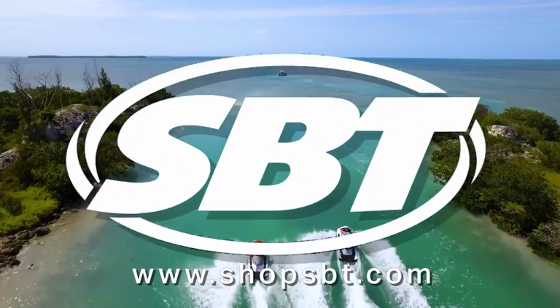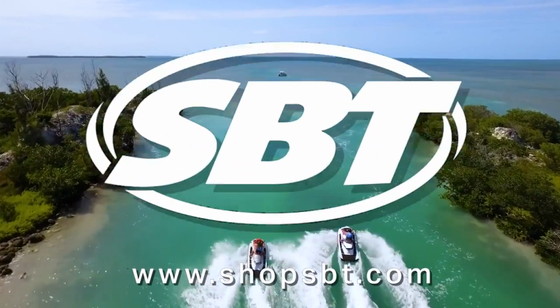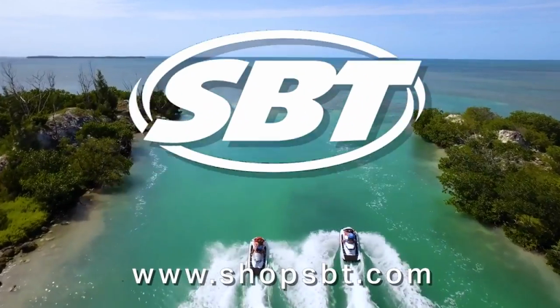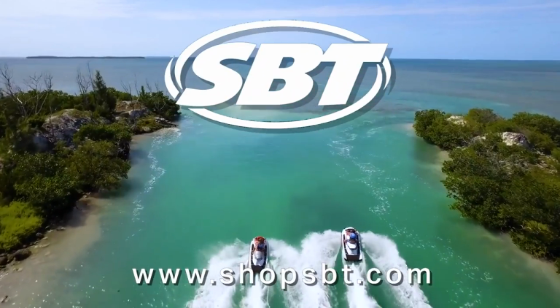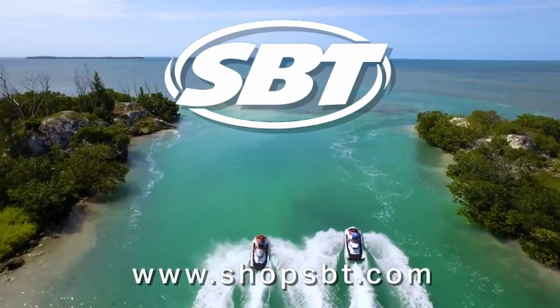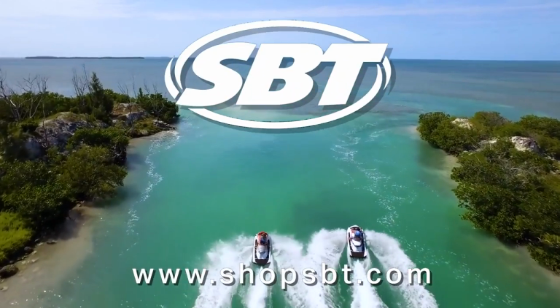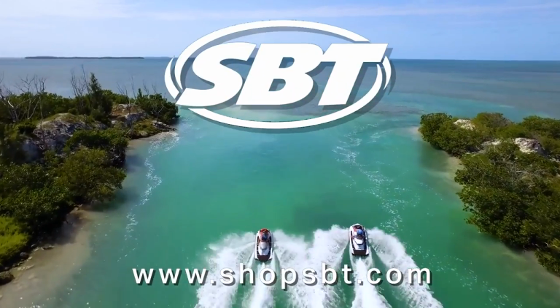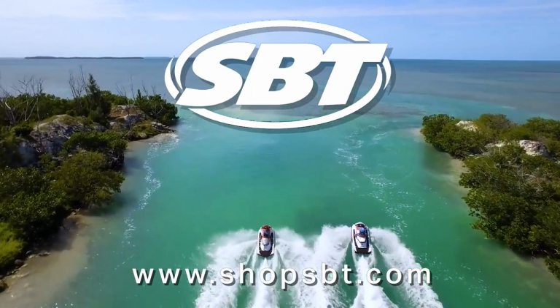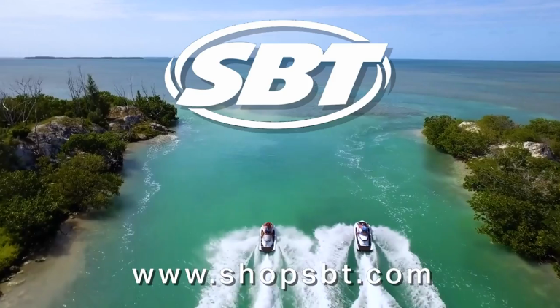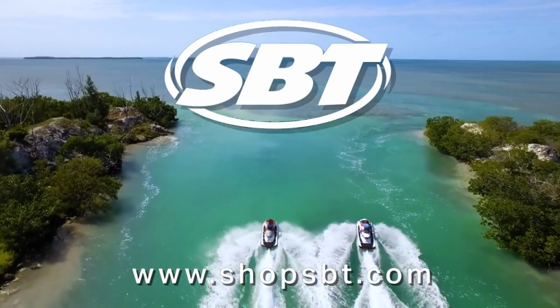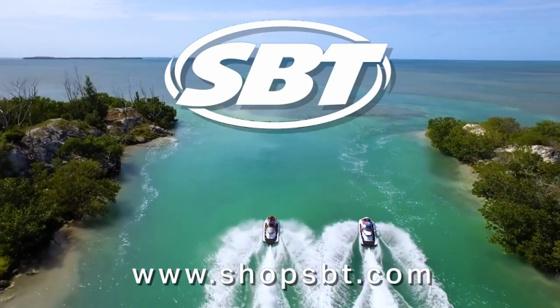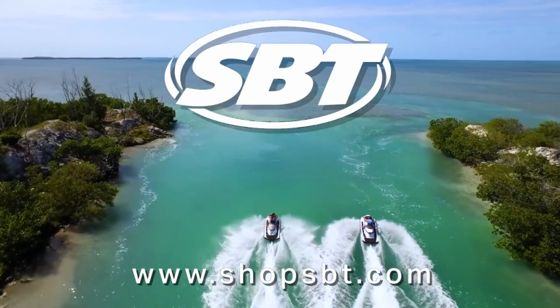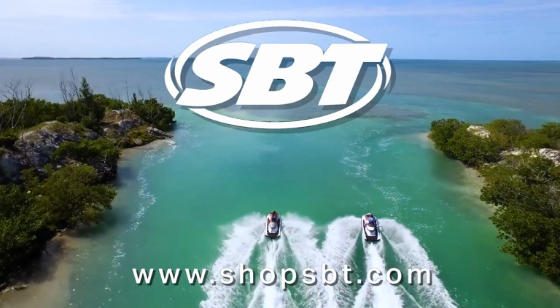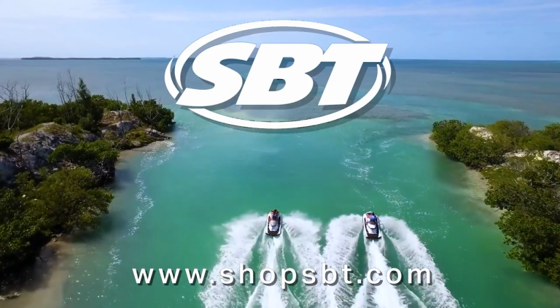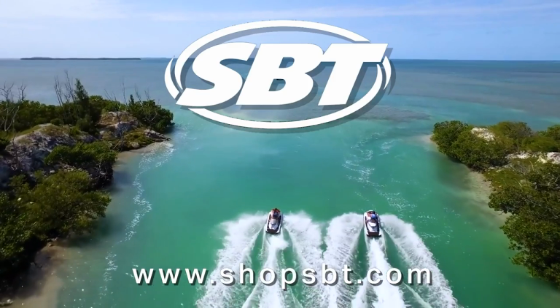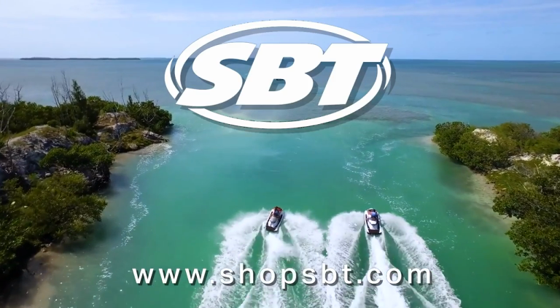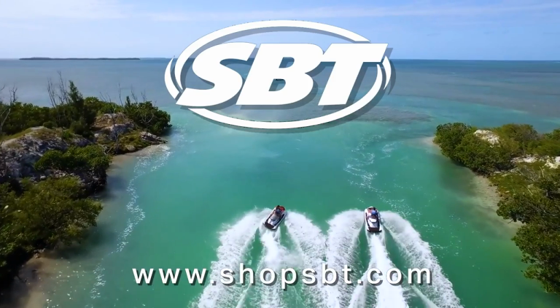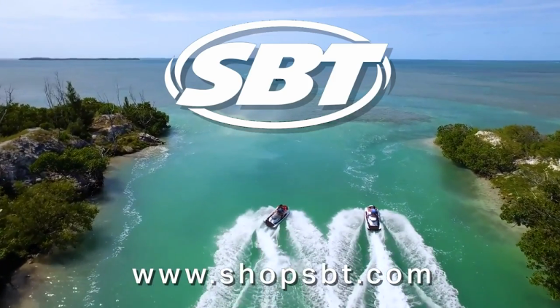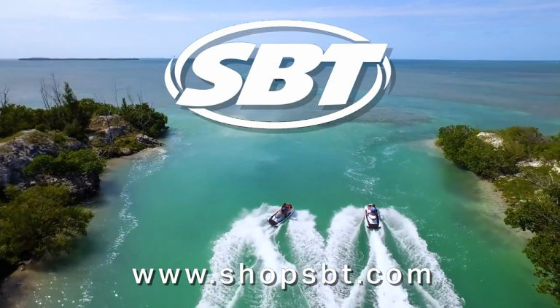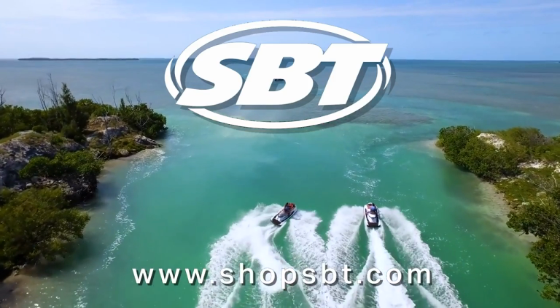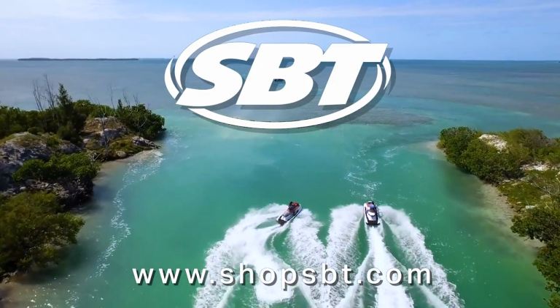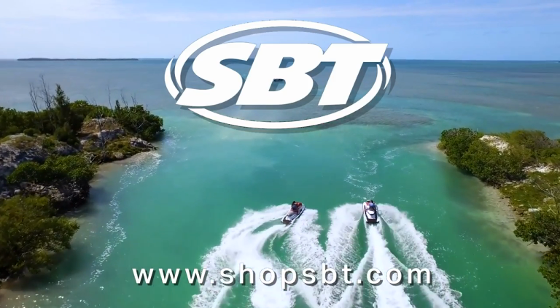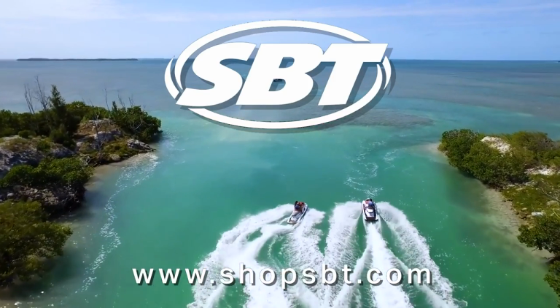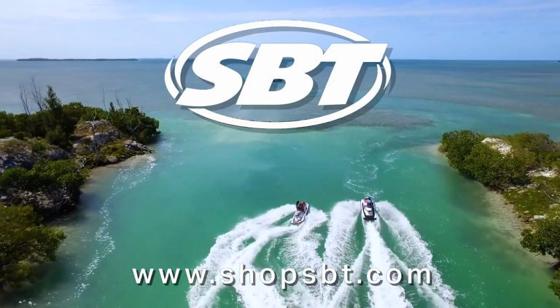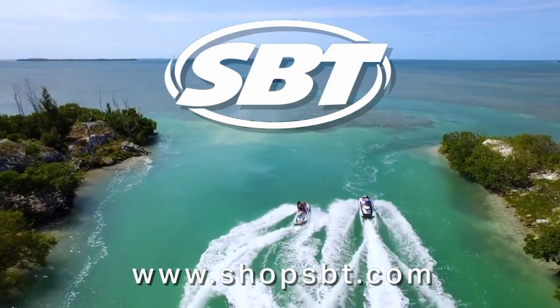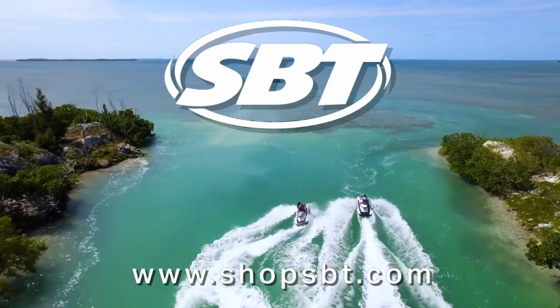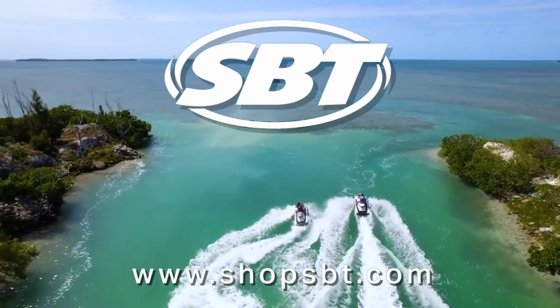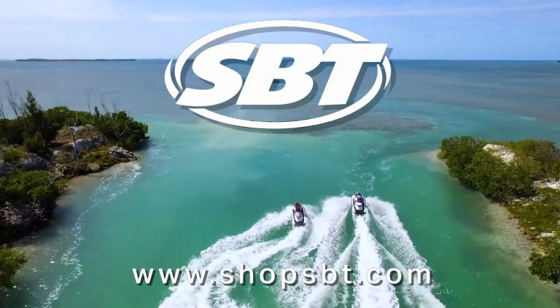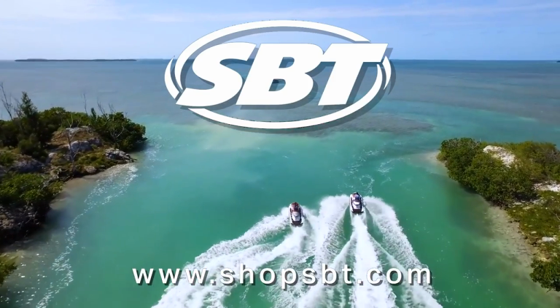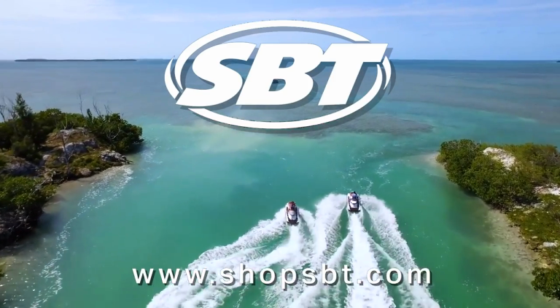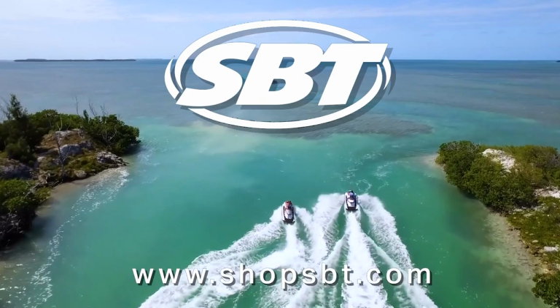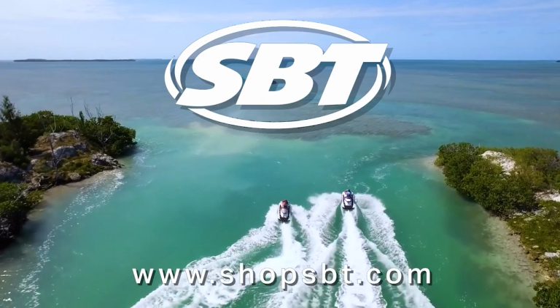This season of Project X is brought to you by SBT, the largest supplier of high quality jet ski parts in the world.